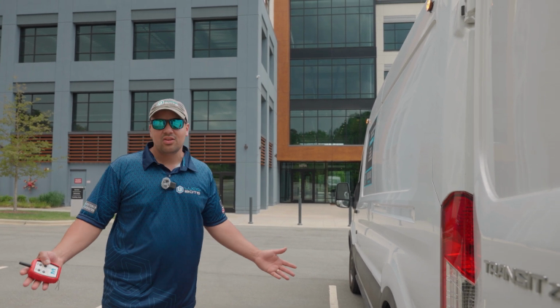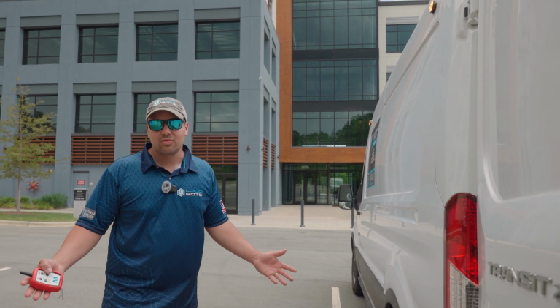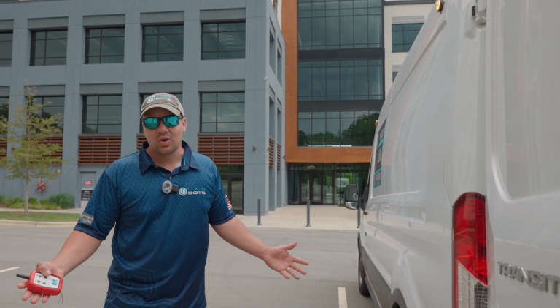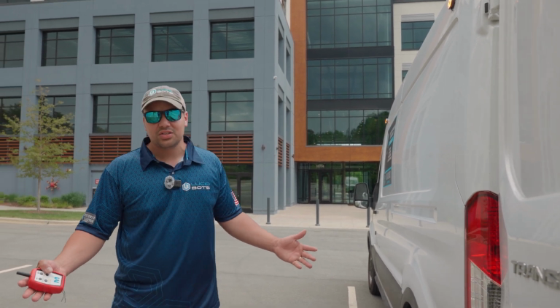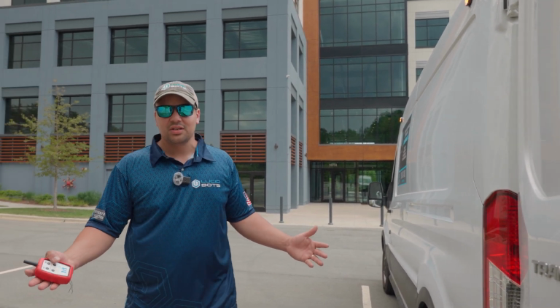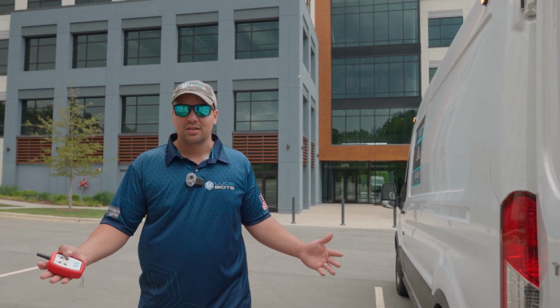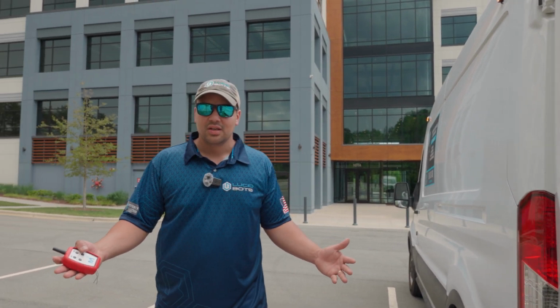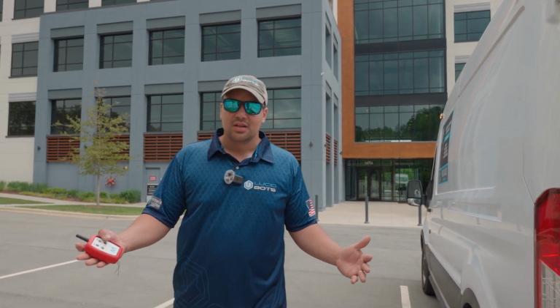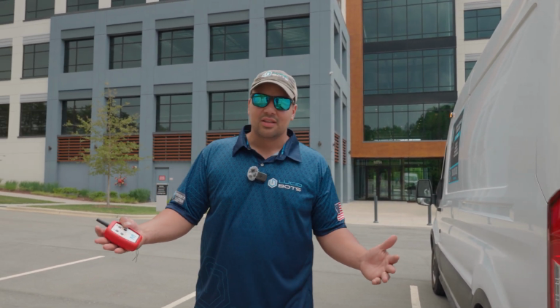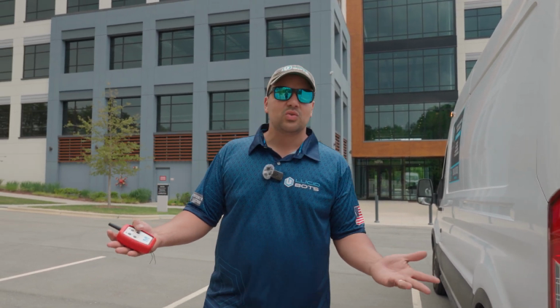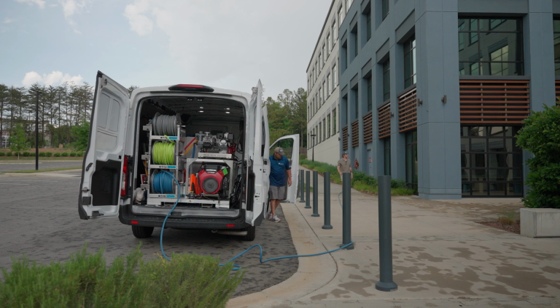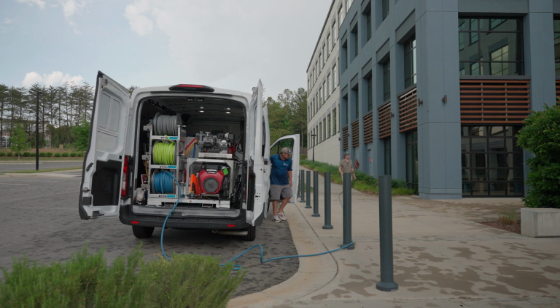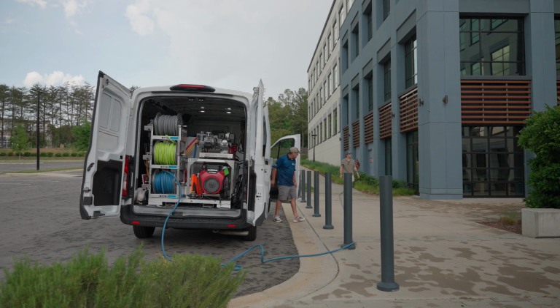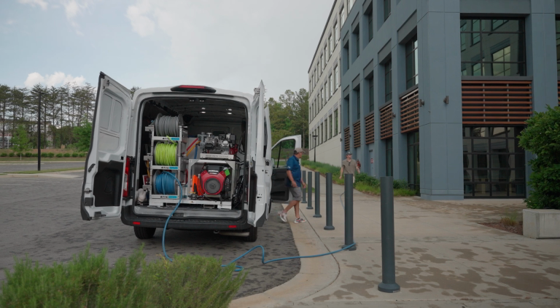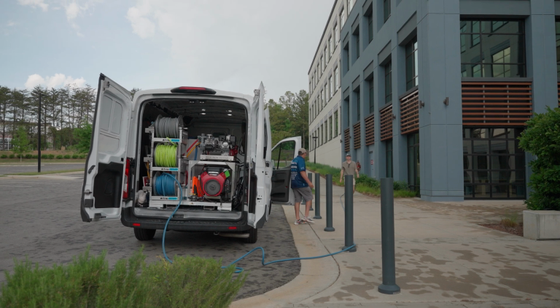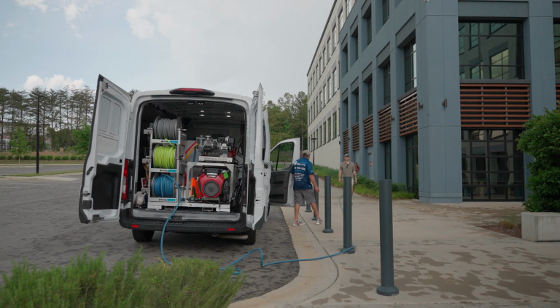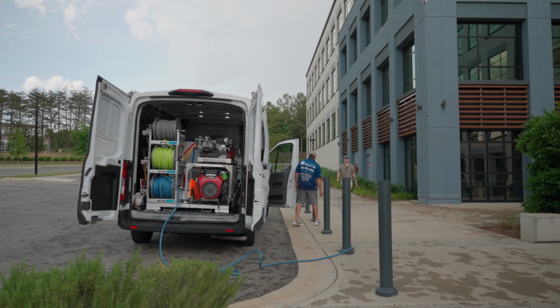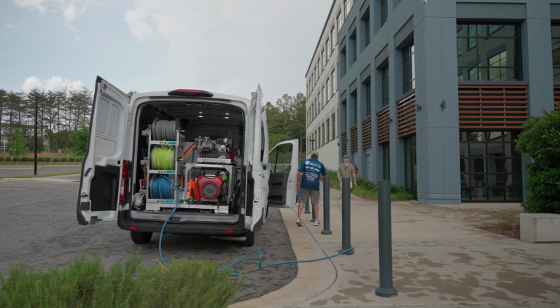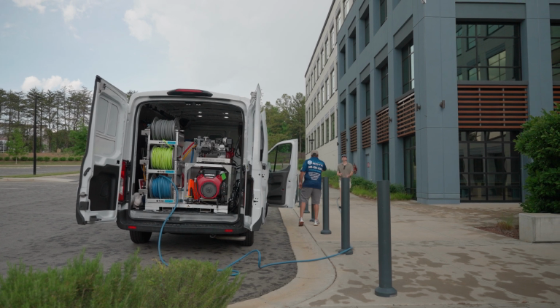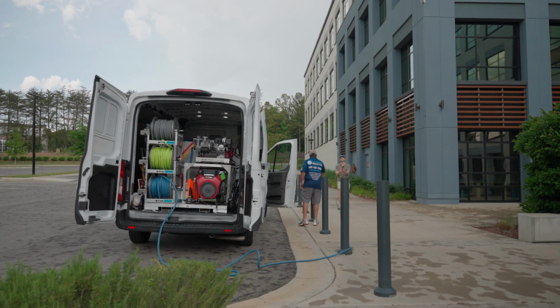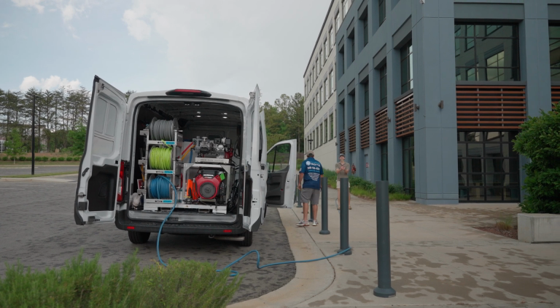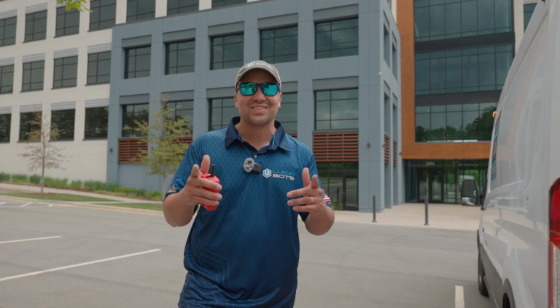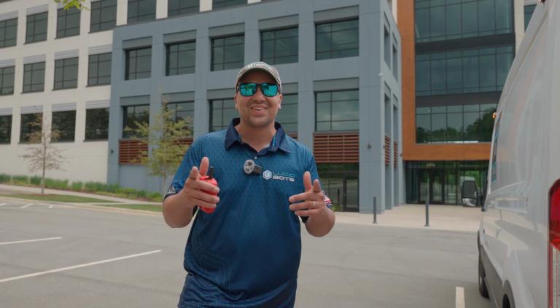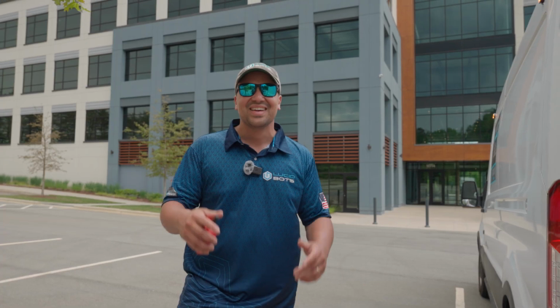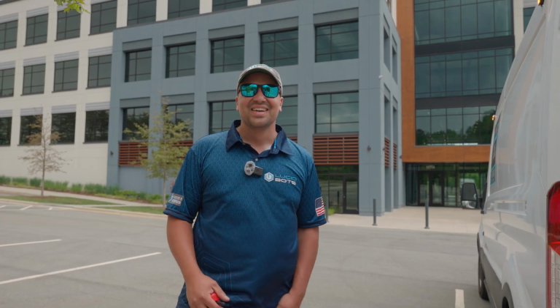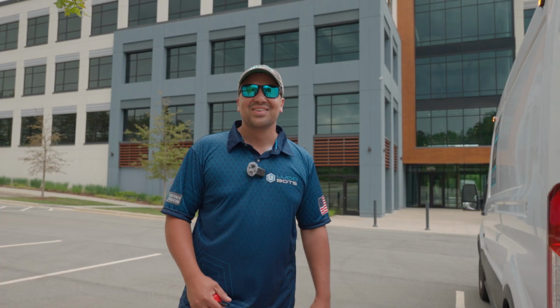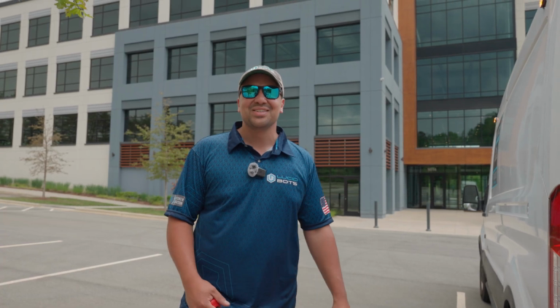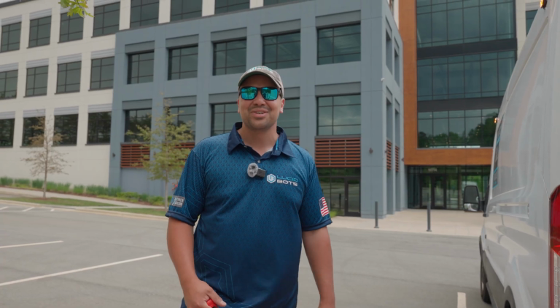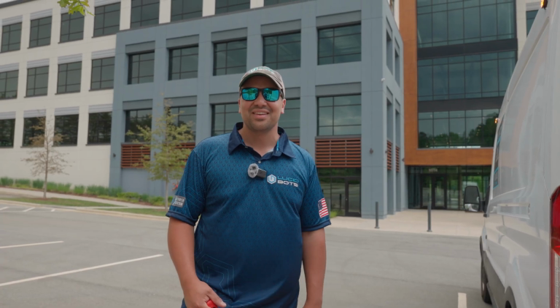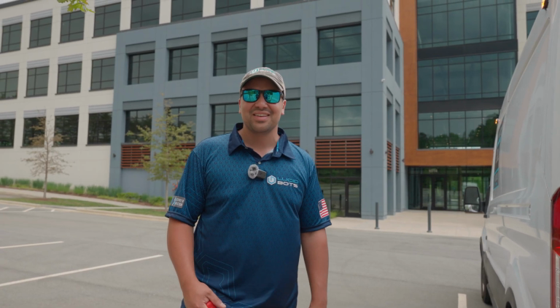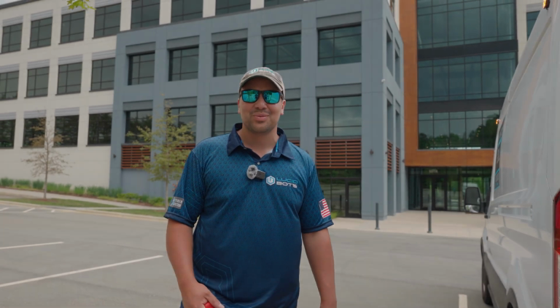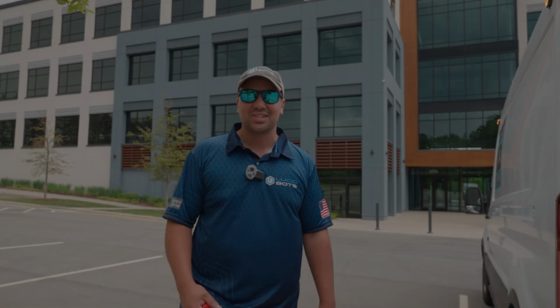Thank you for watching. This was the LucidBots service vehicle. Hope you guys enjoy the rest of your day.